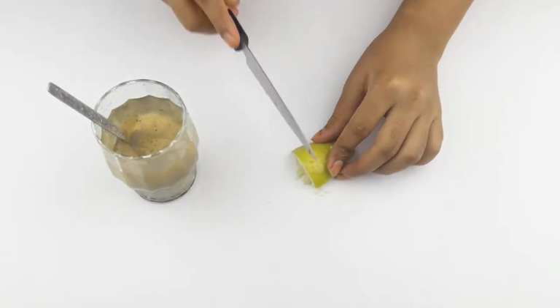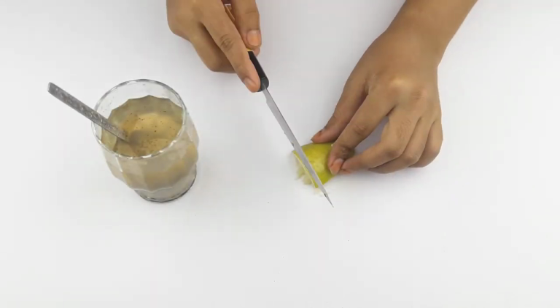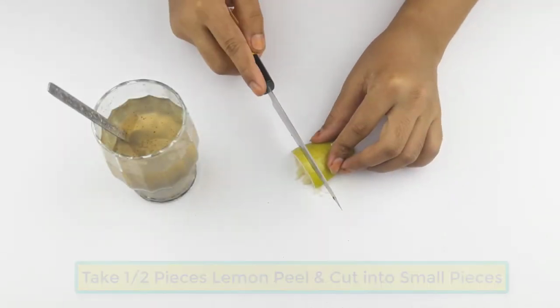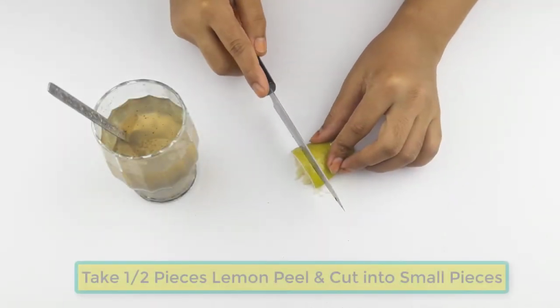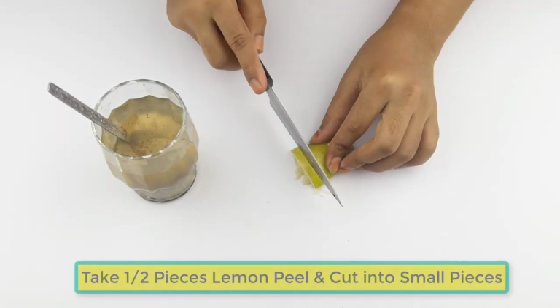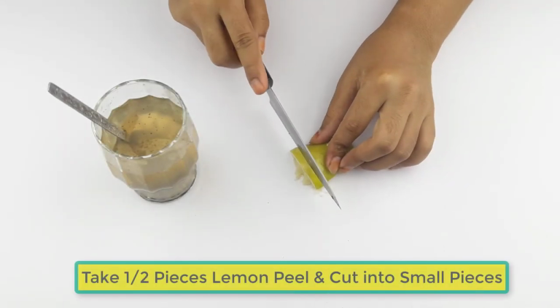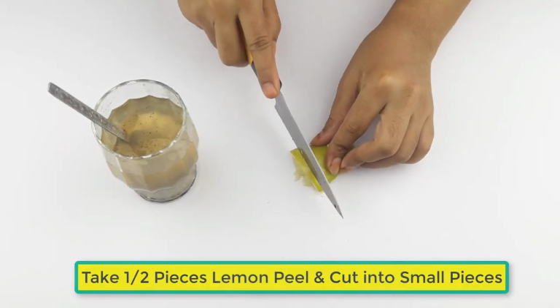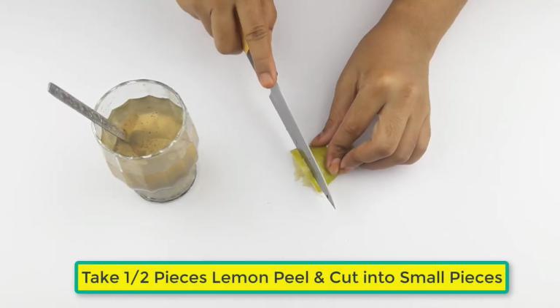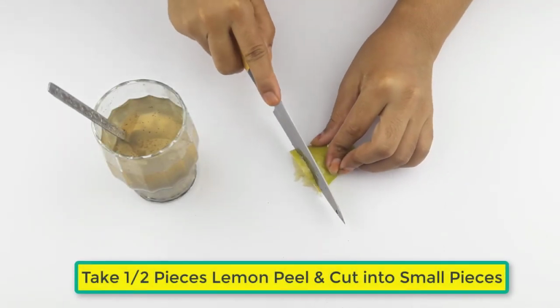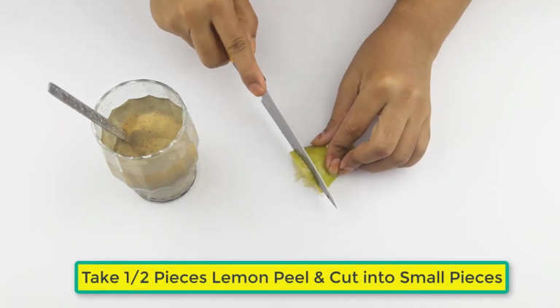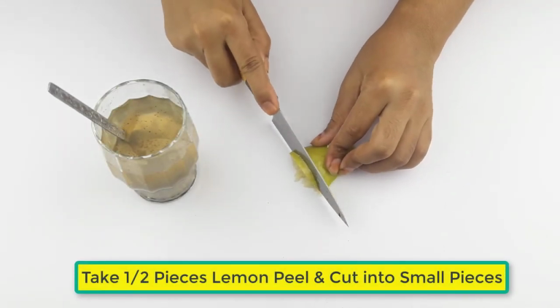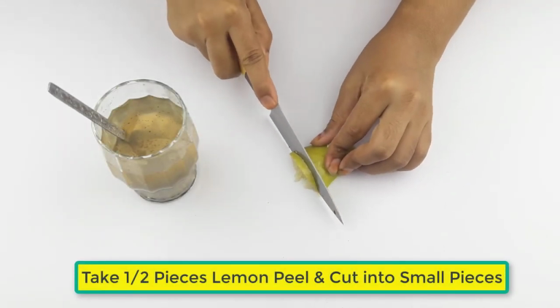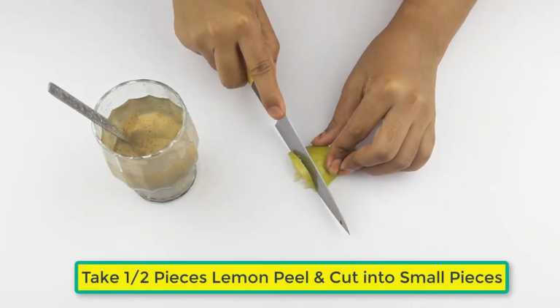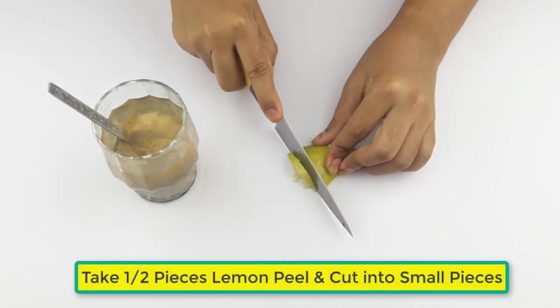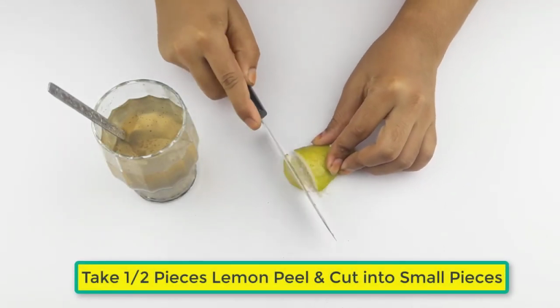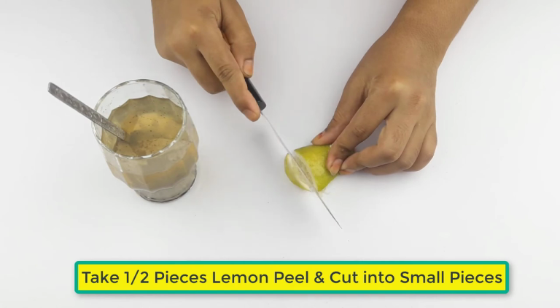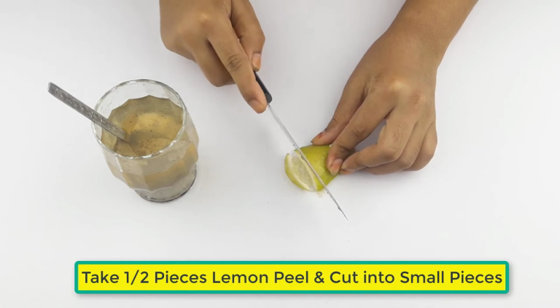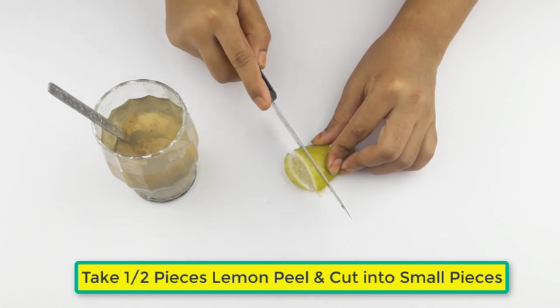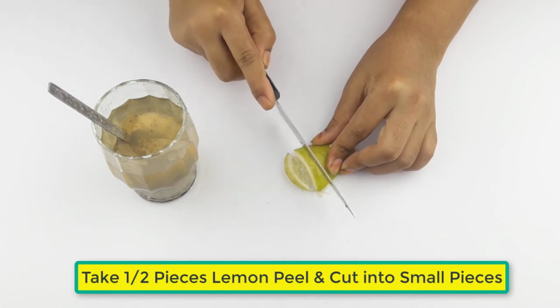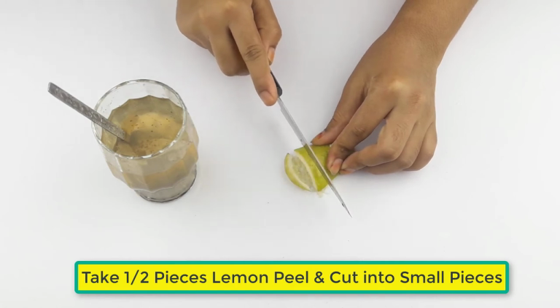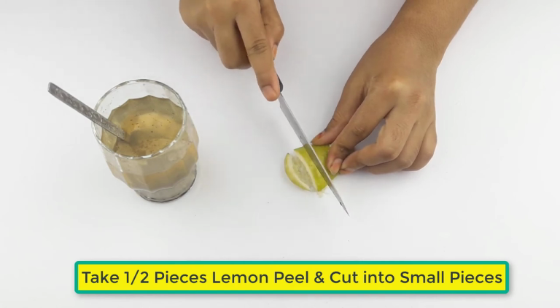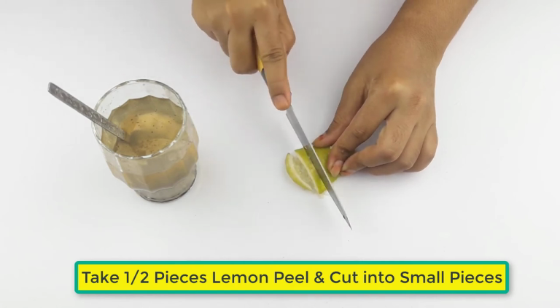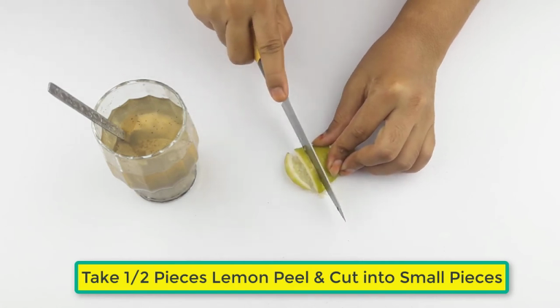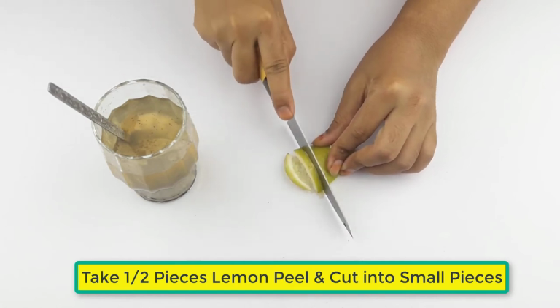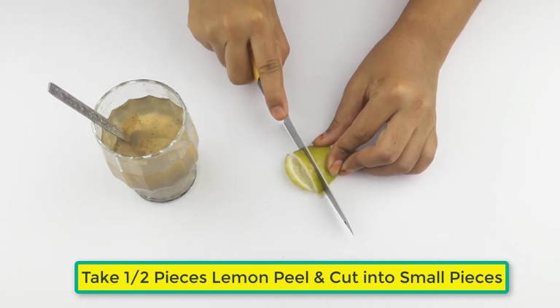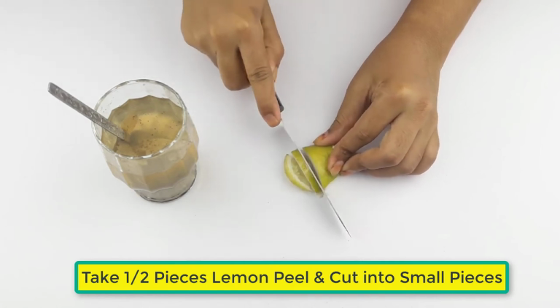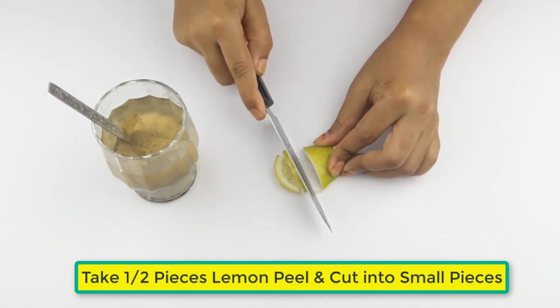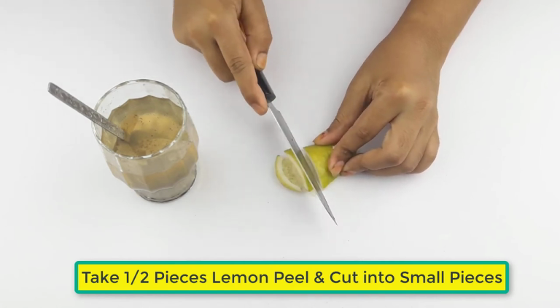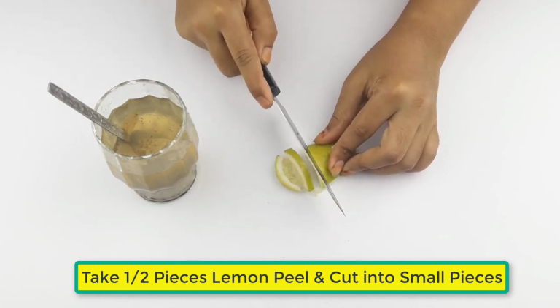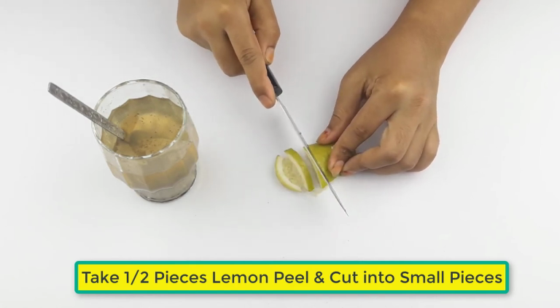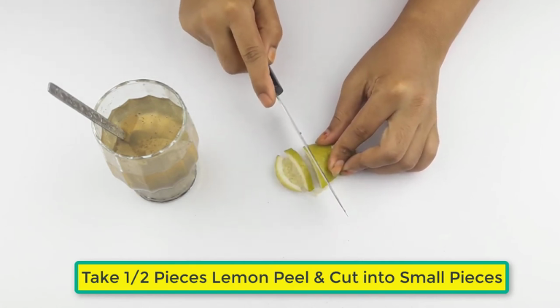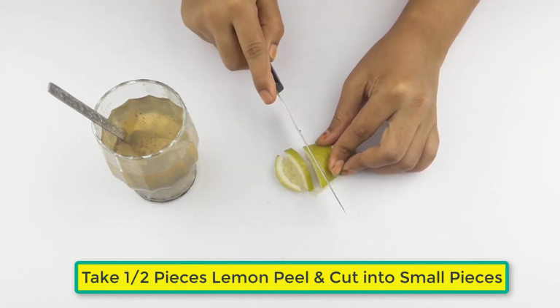Take half a piece of lemon and cut the lemon peel into small pieces.